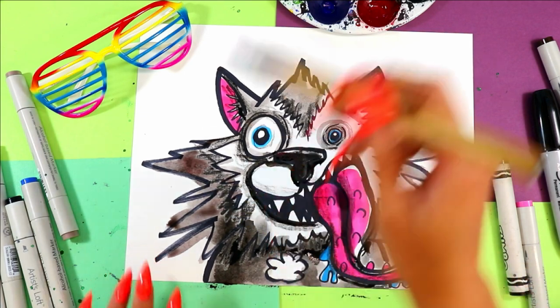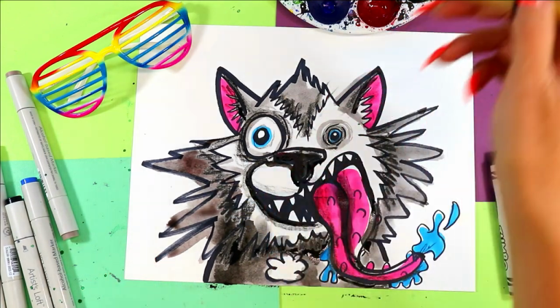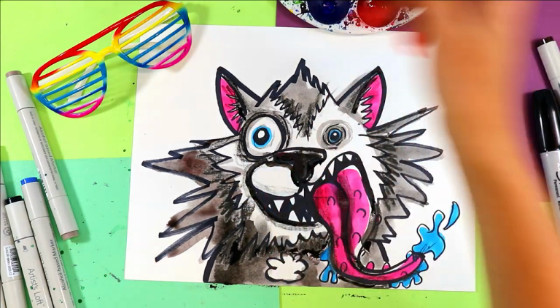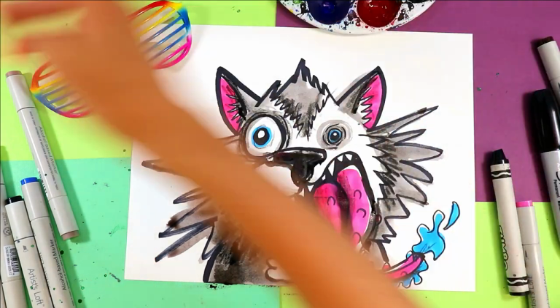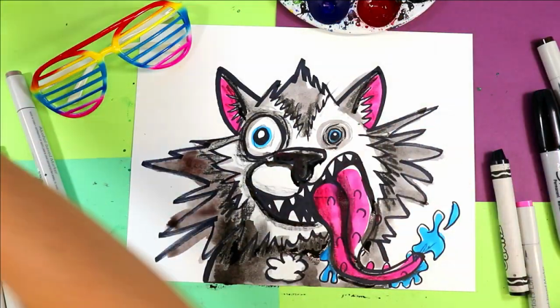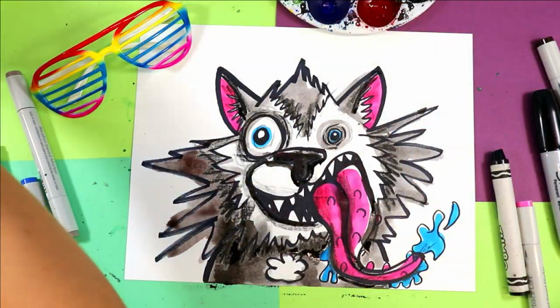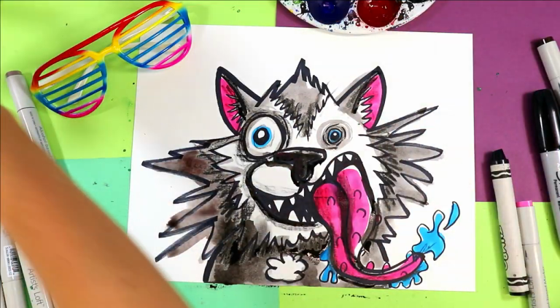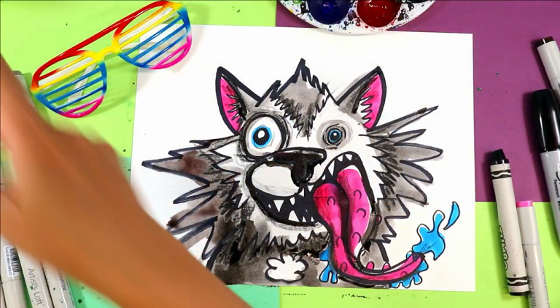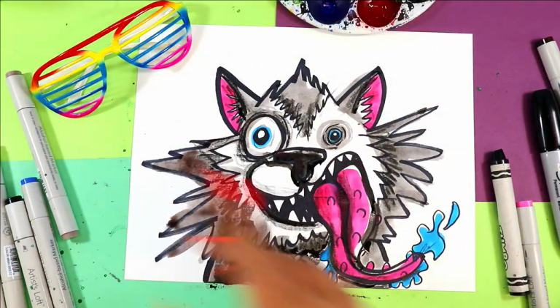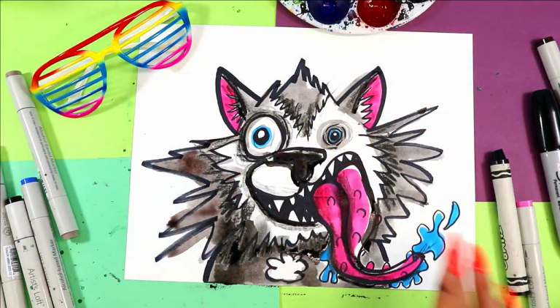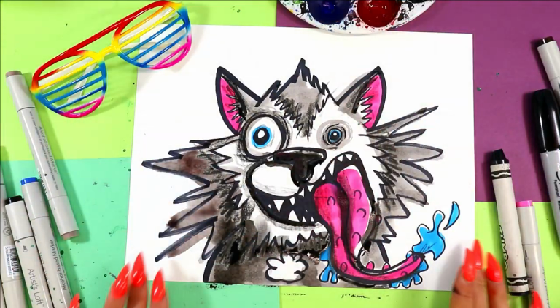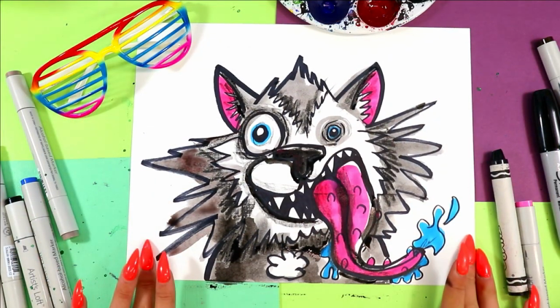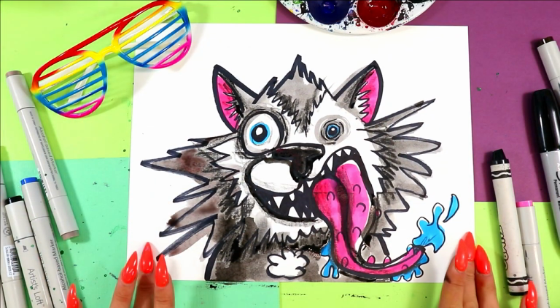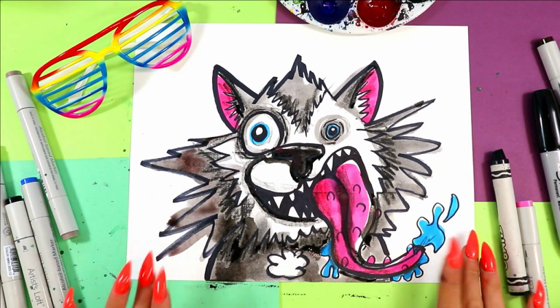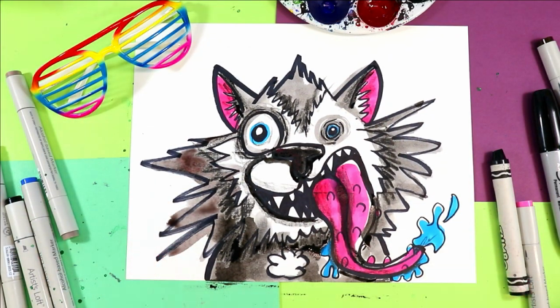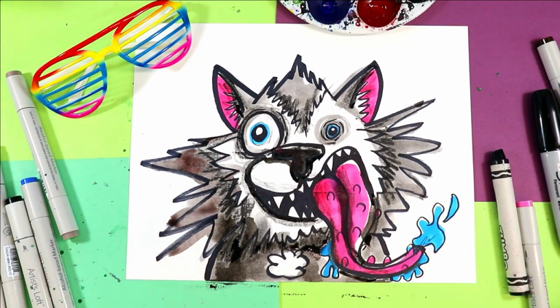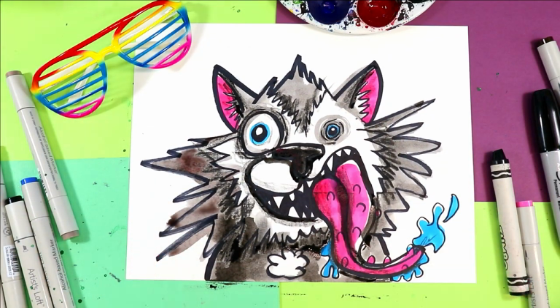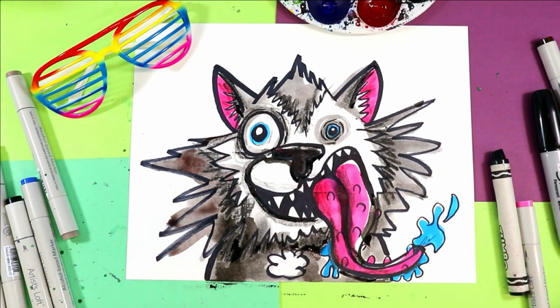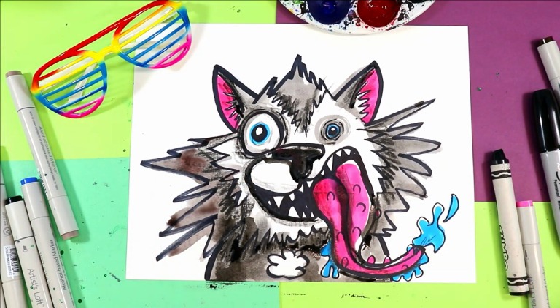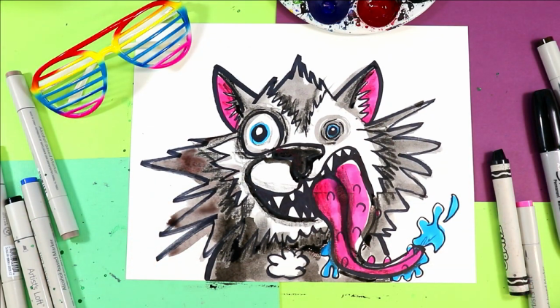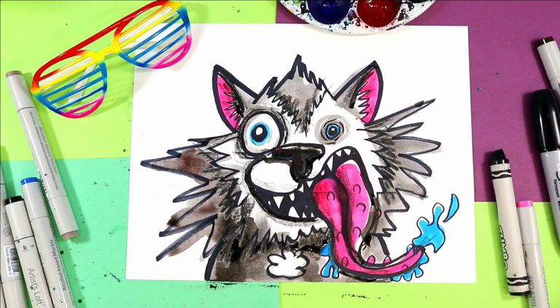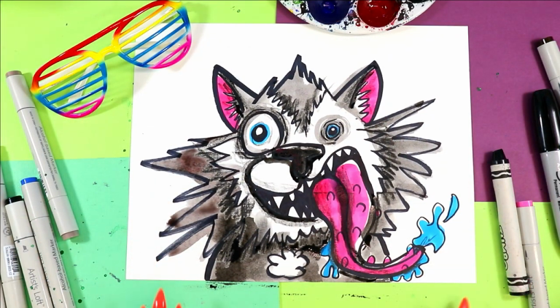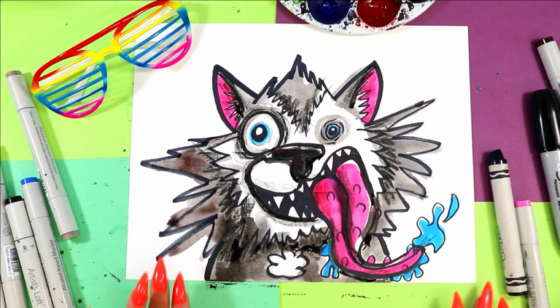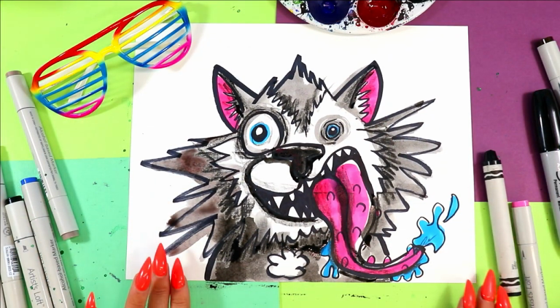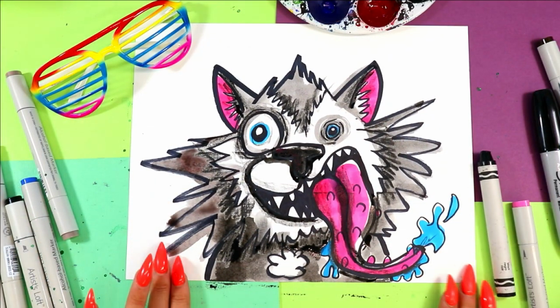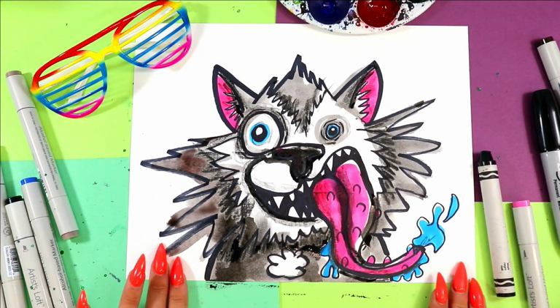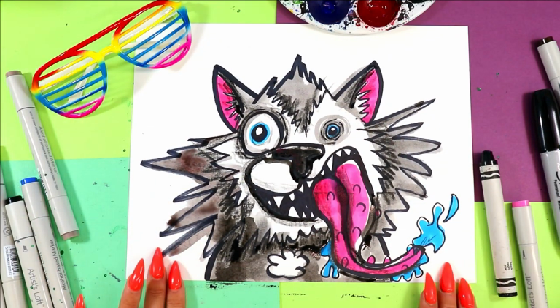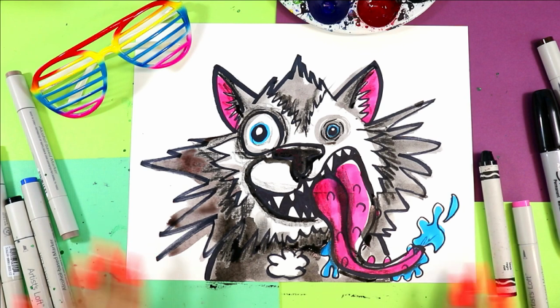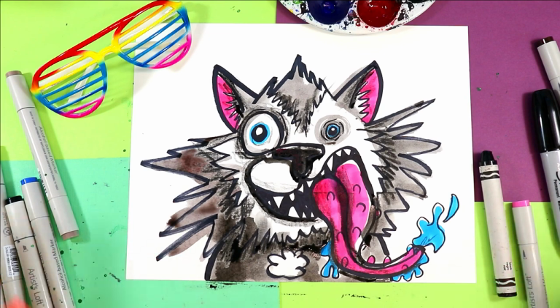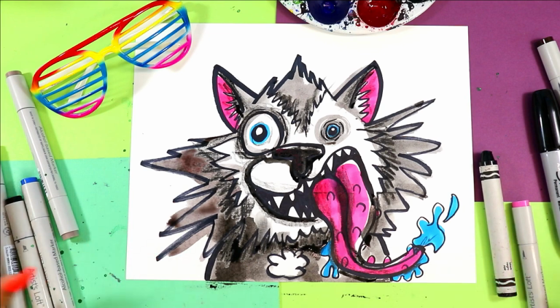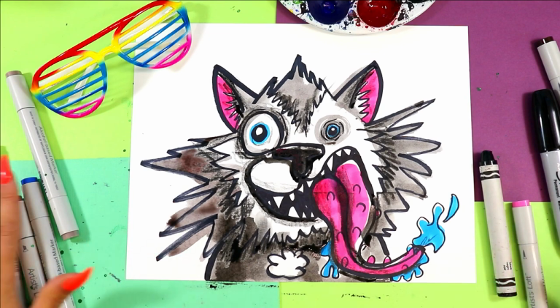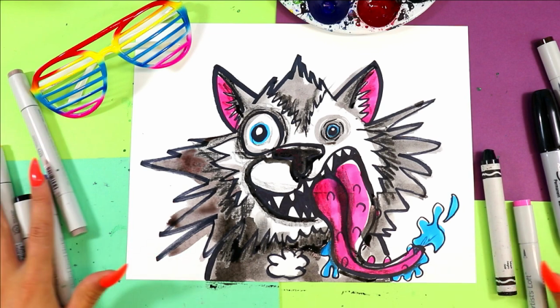And once you're done, your wacky wolf is done.